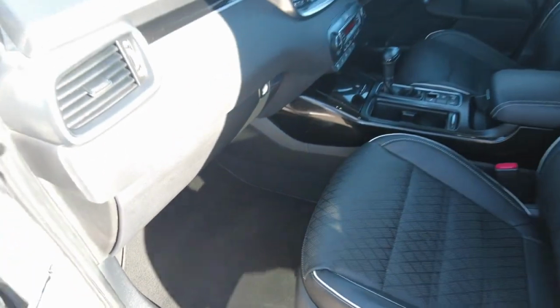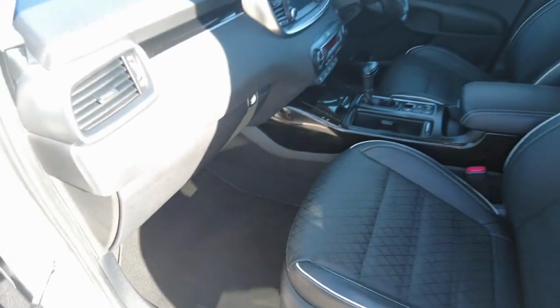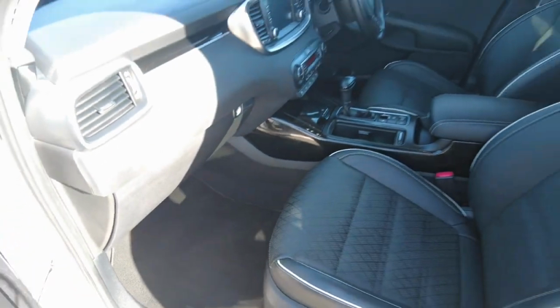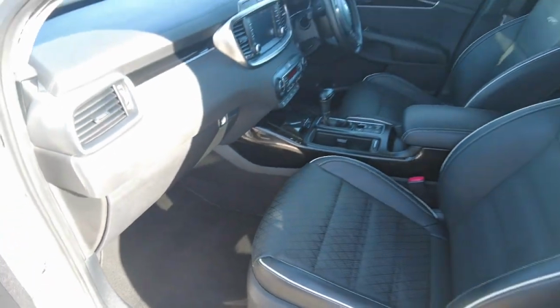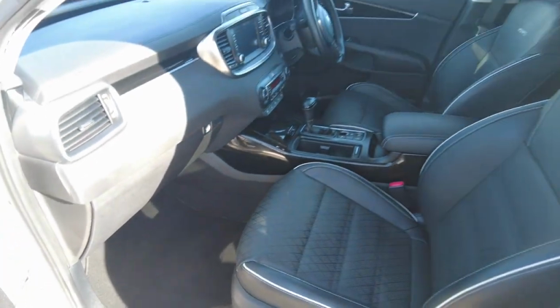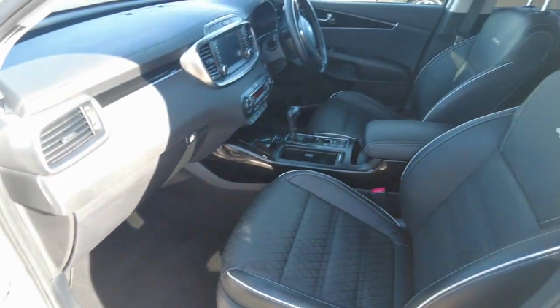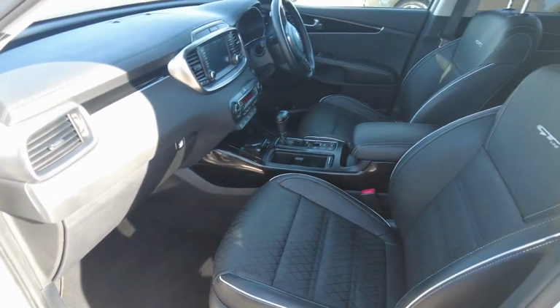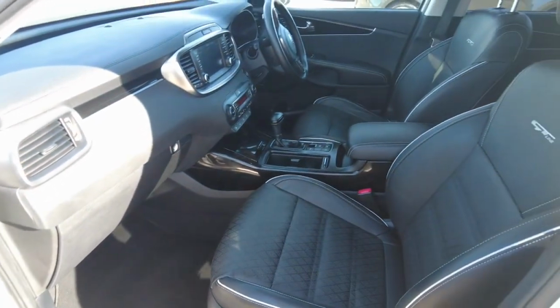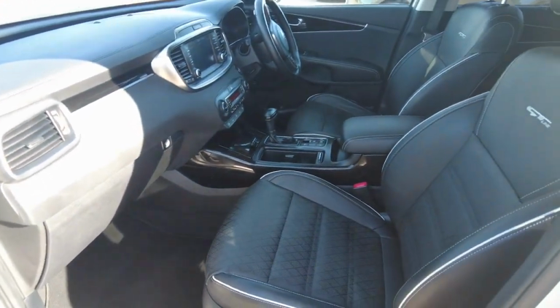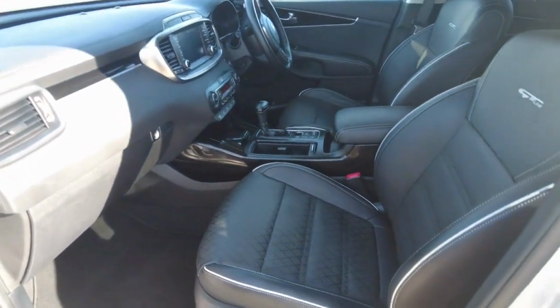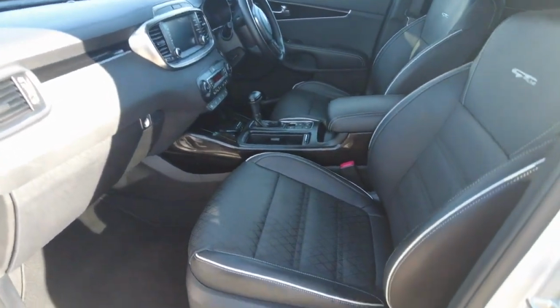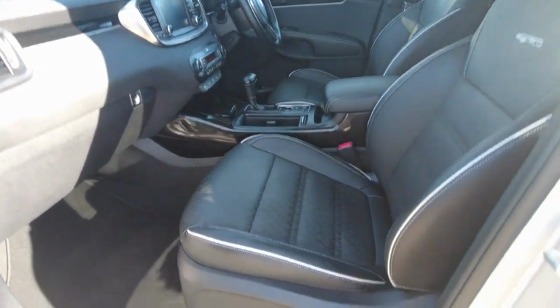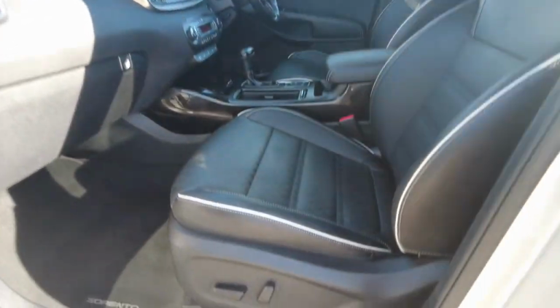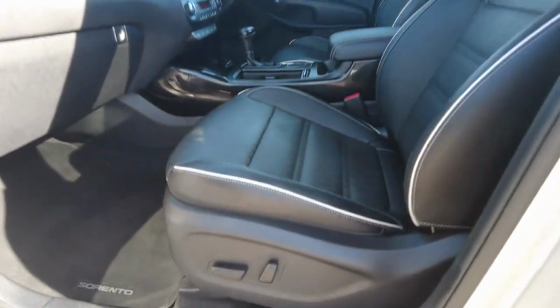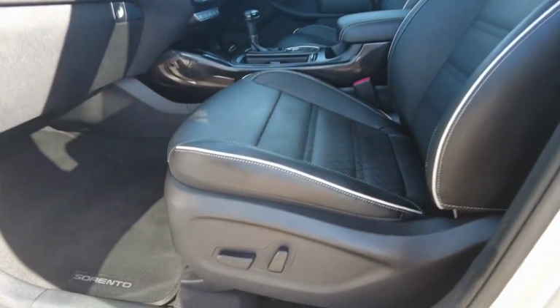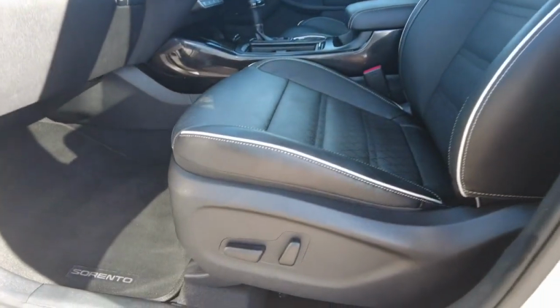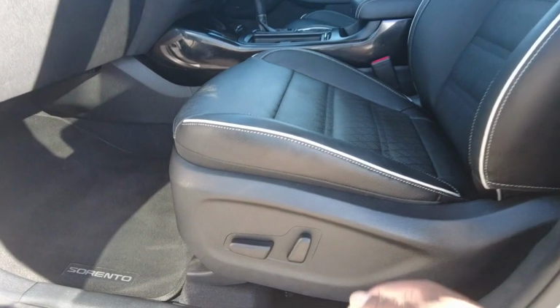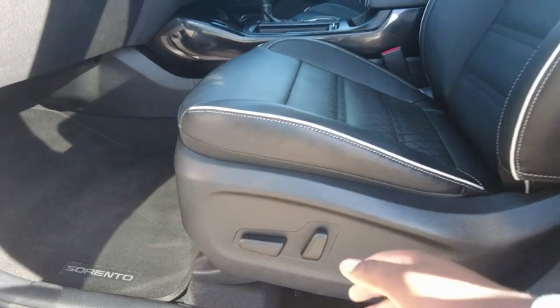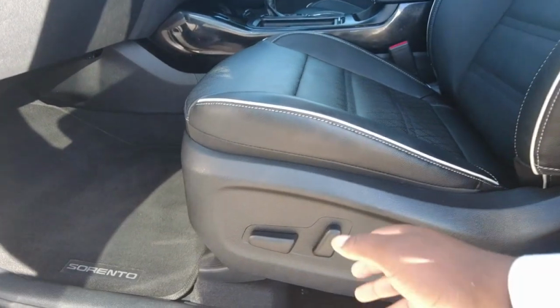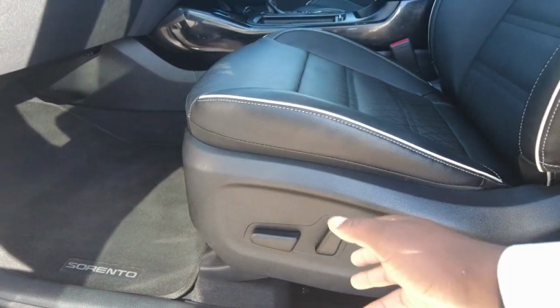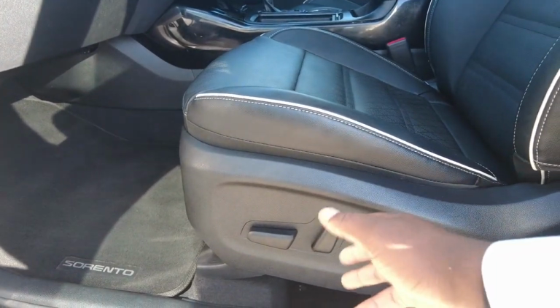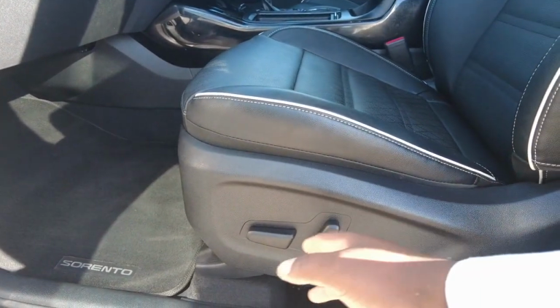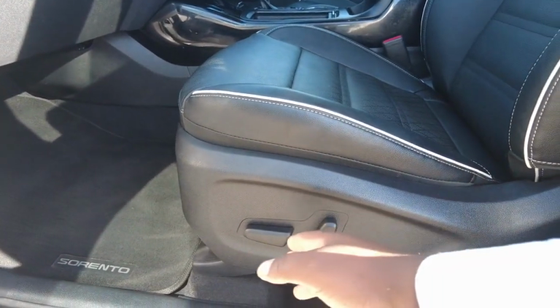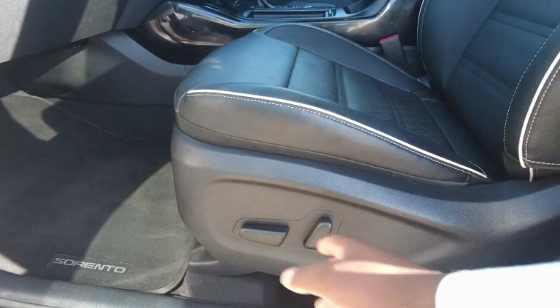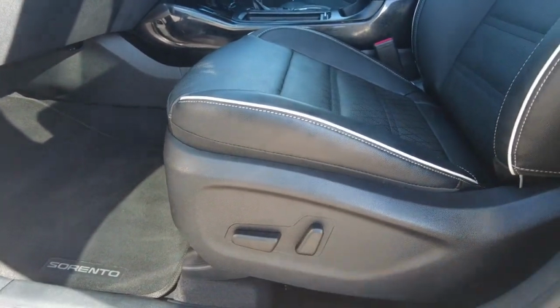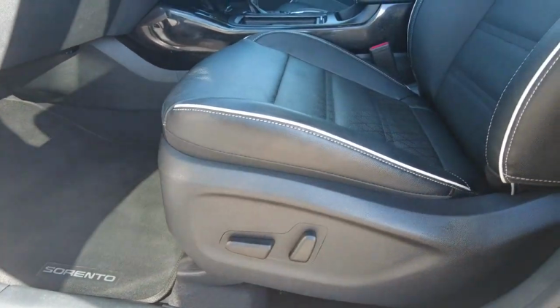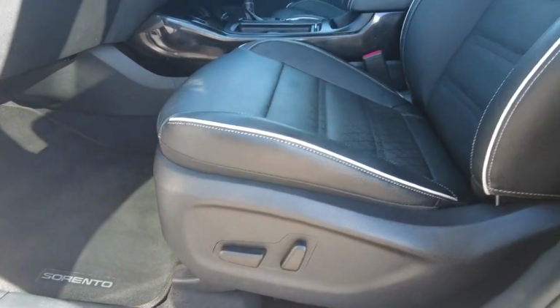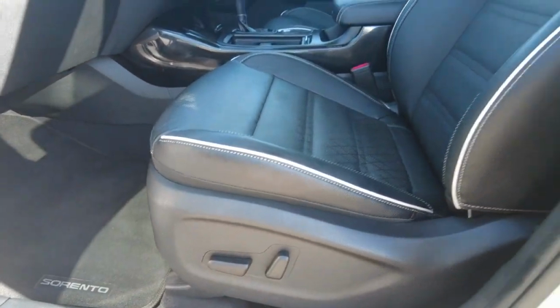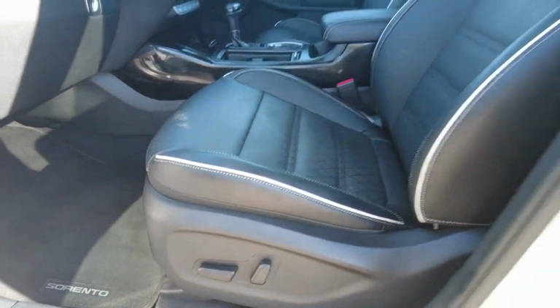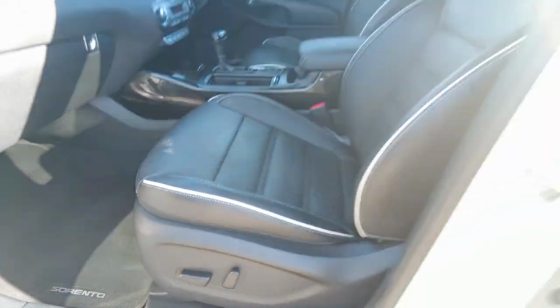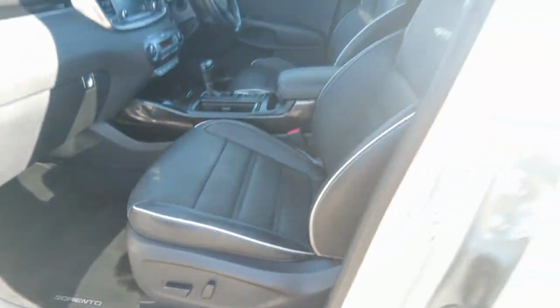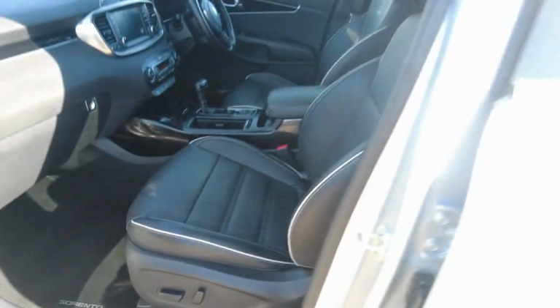To adjust the passenger seat, you just come down here and you're able to do that electronically with these two buttons, which is a lovely feature.